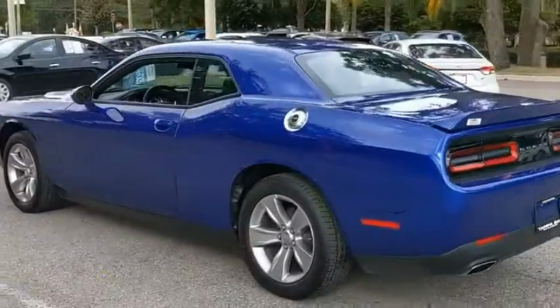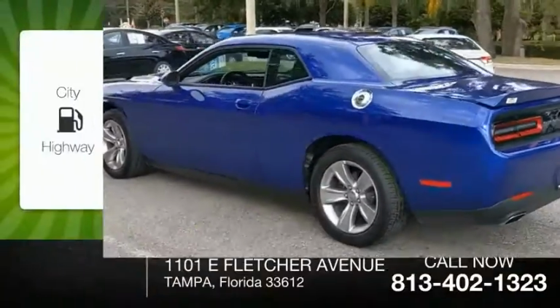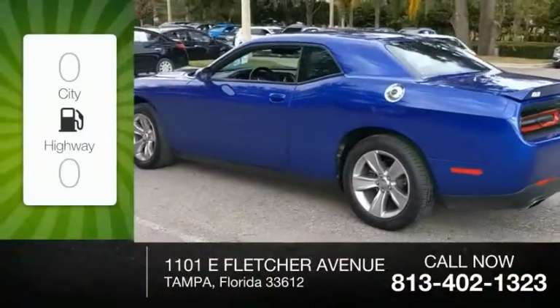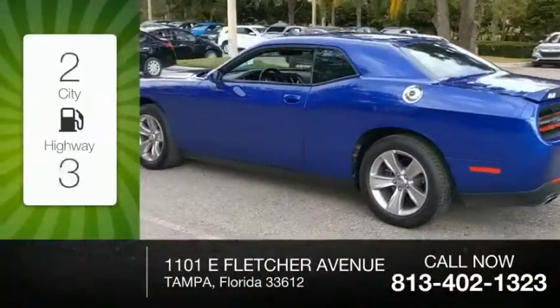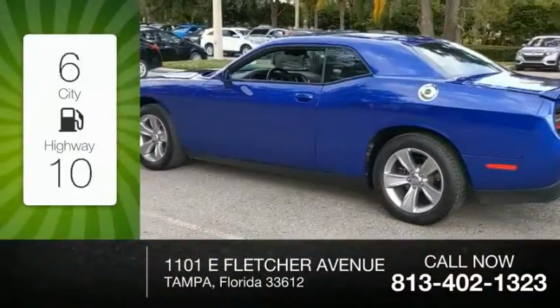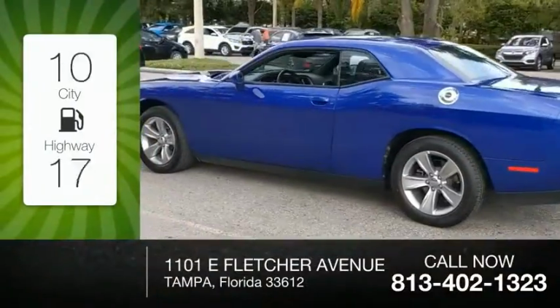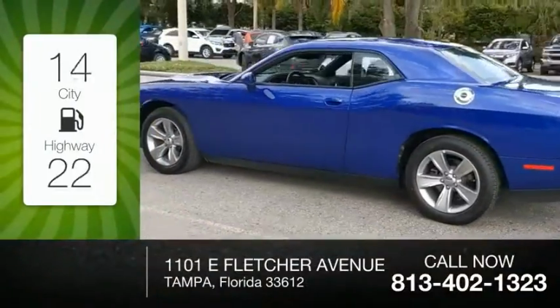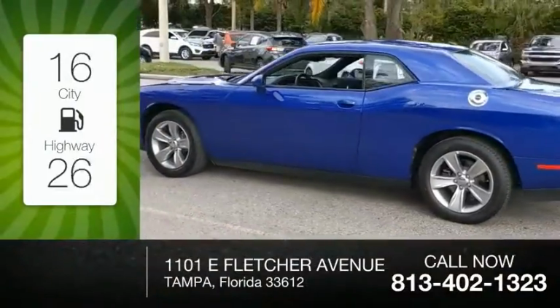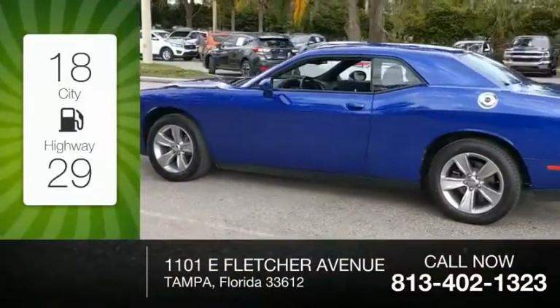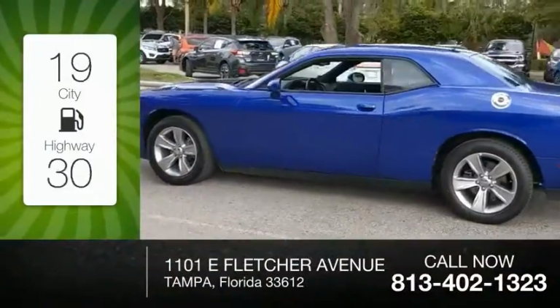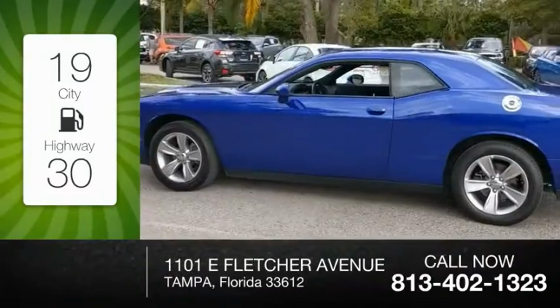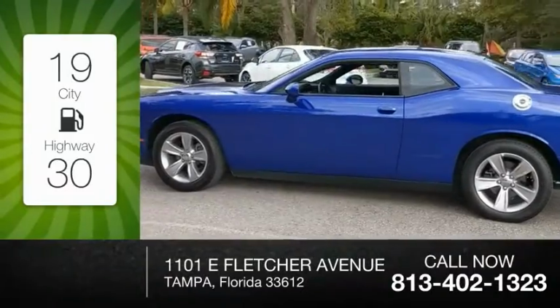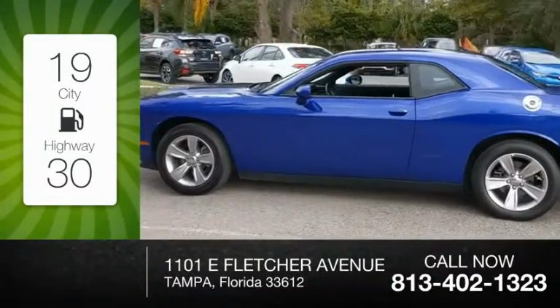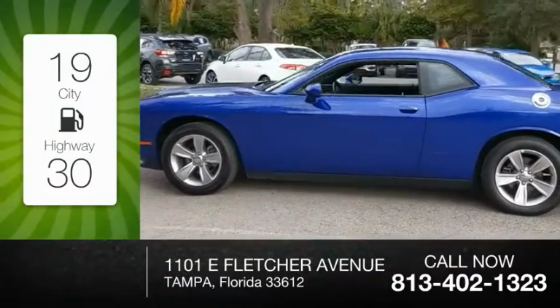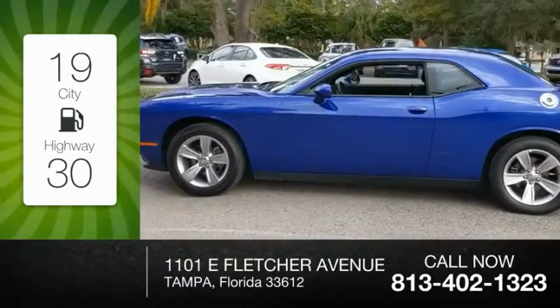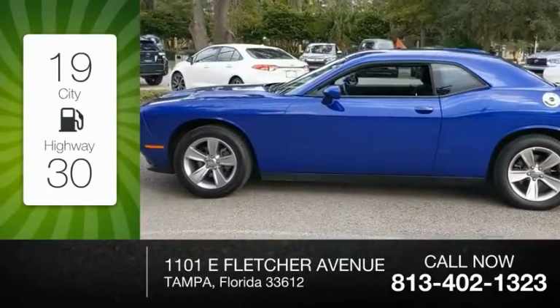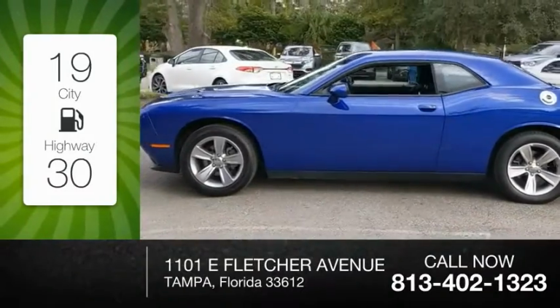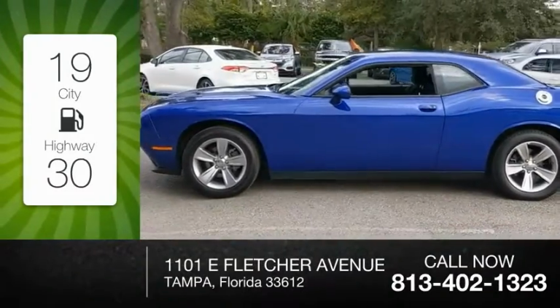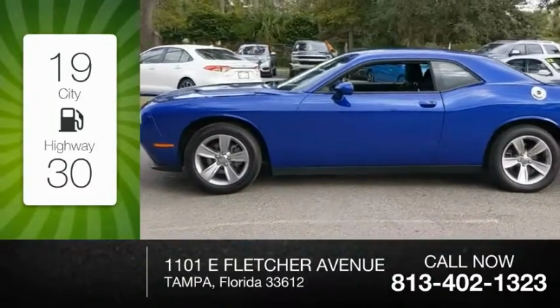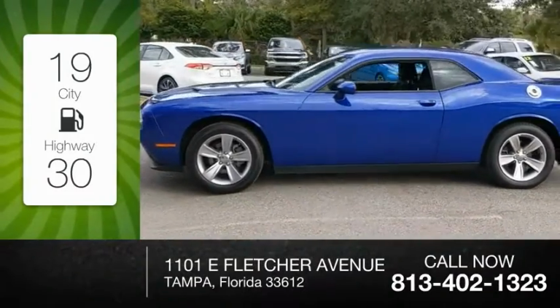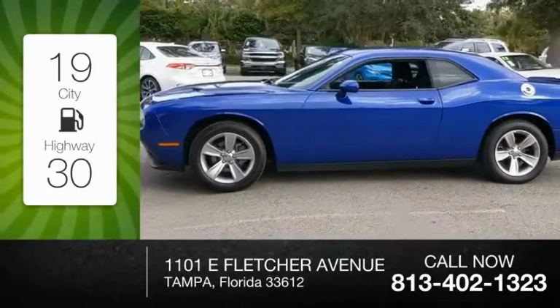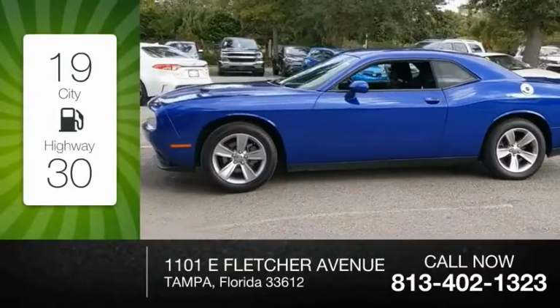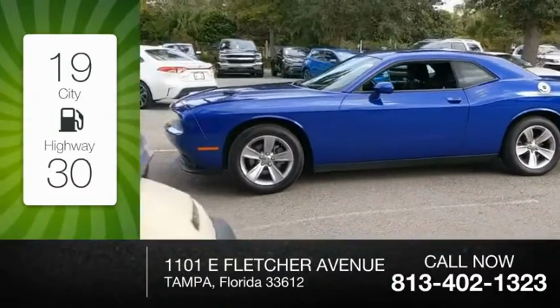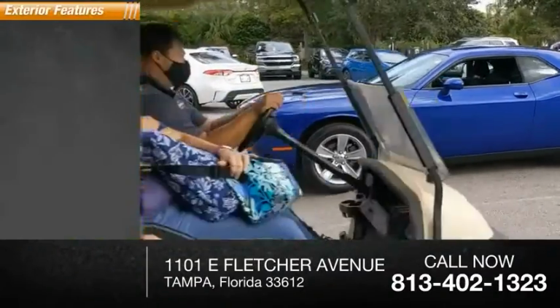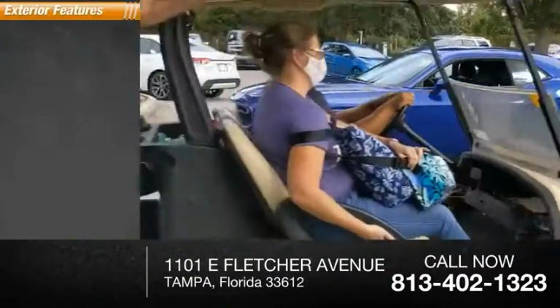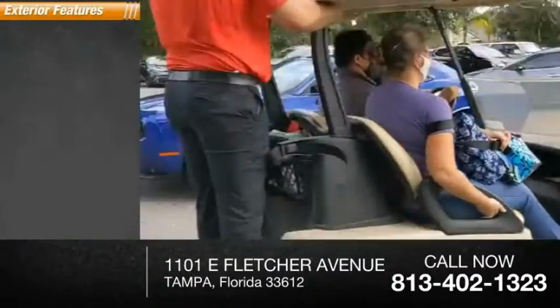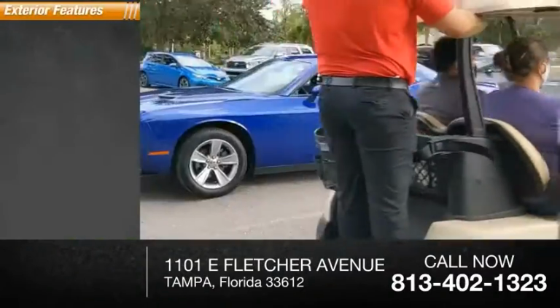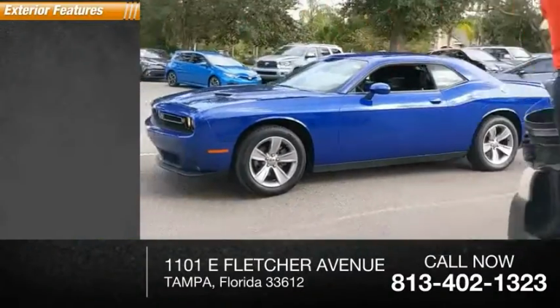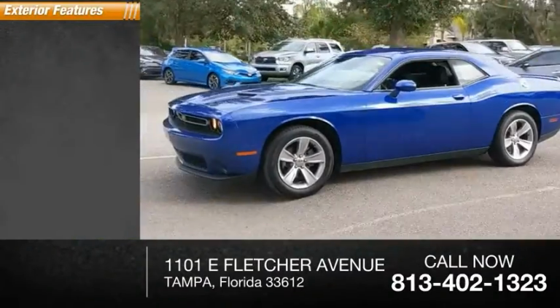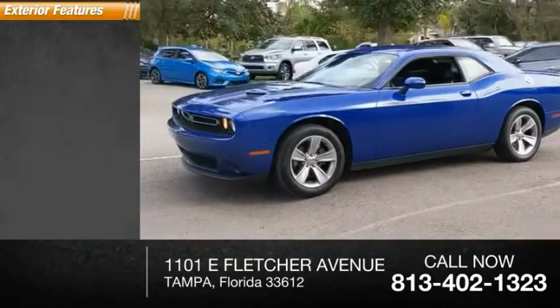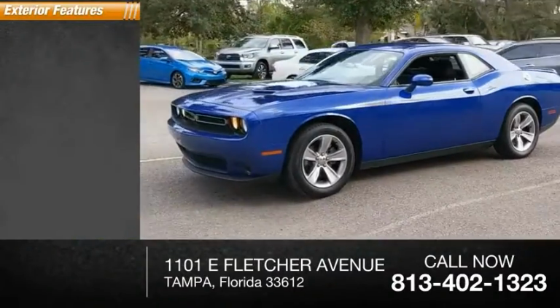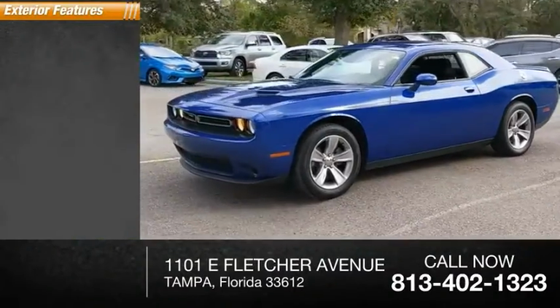Great fuel efficiency saves you money by requiring fewer trips to the gas station. Here are some of this vehicle's great options.